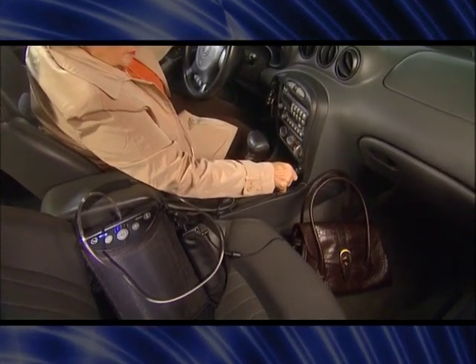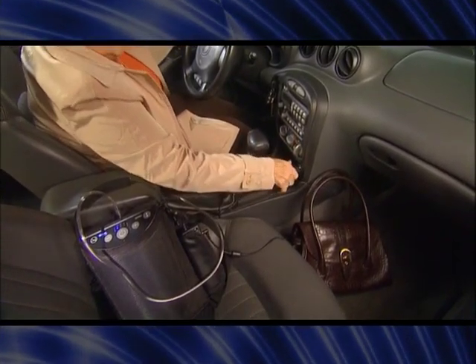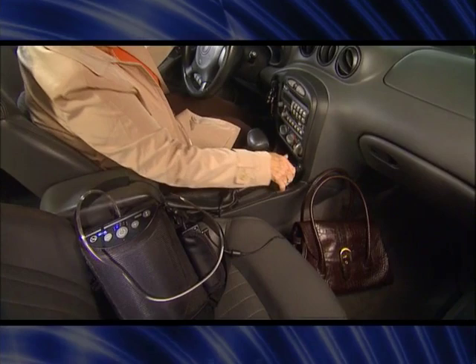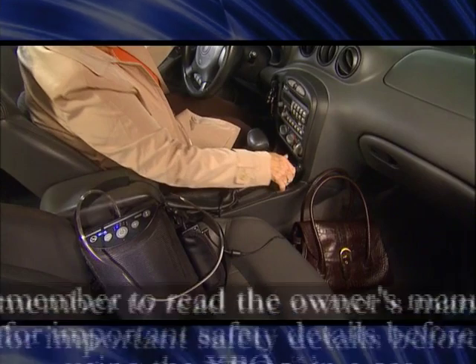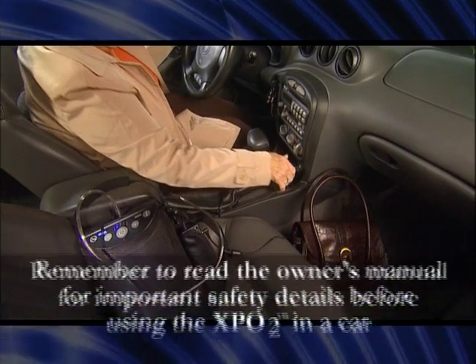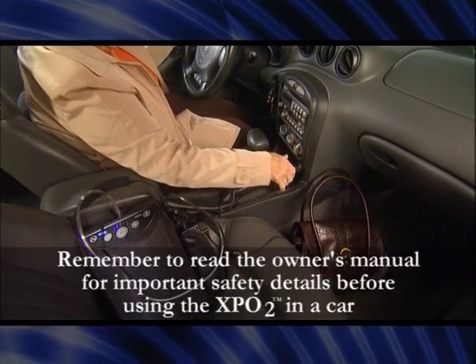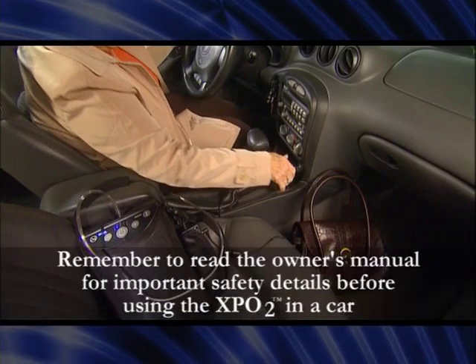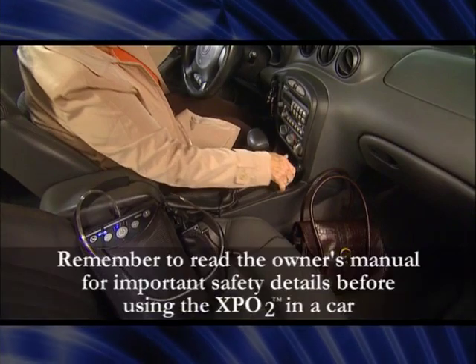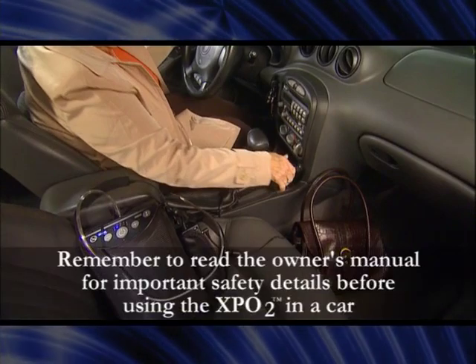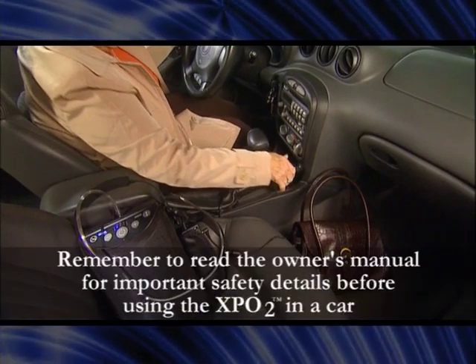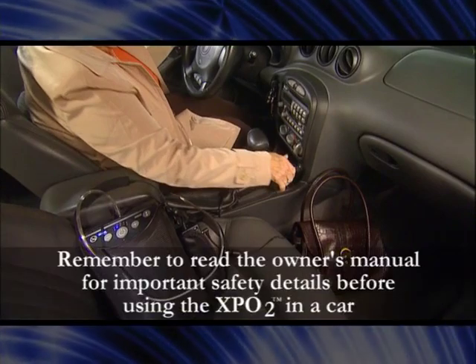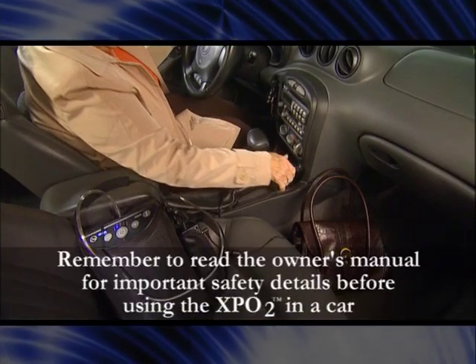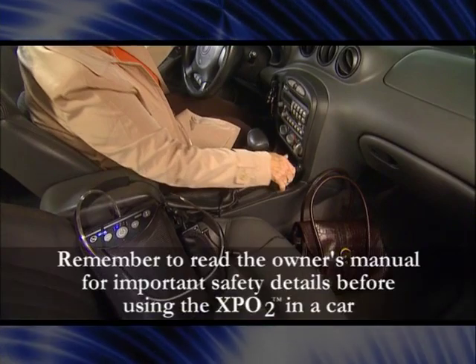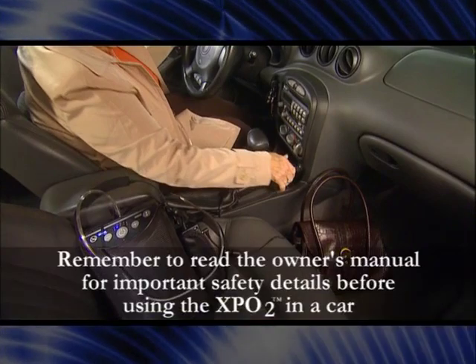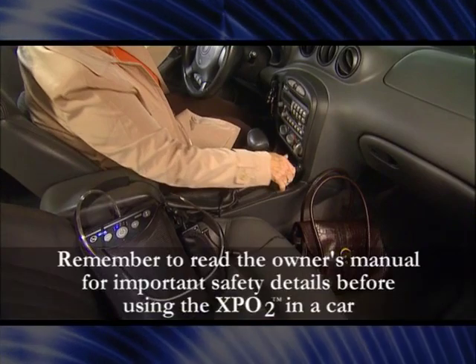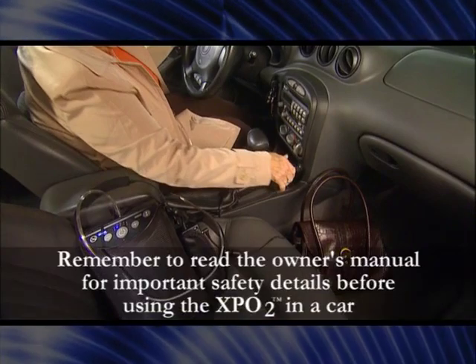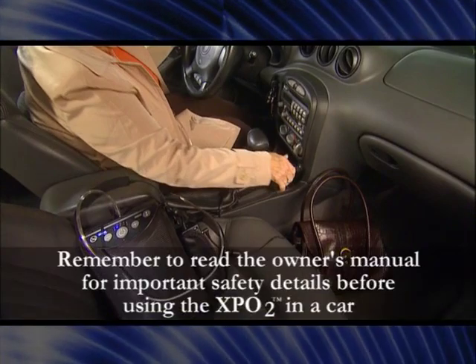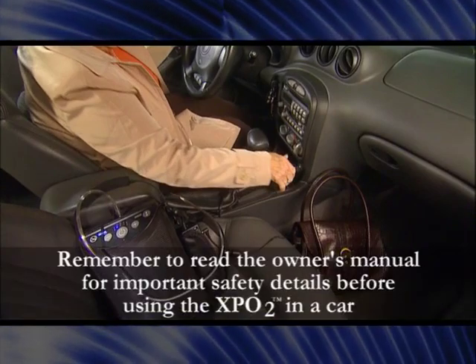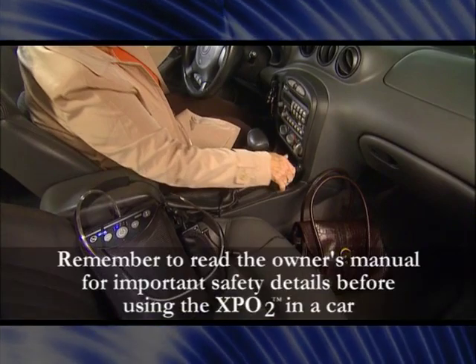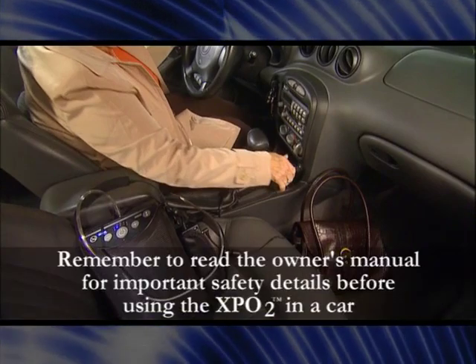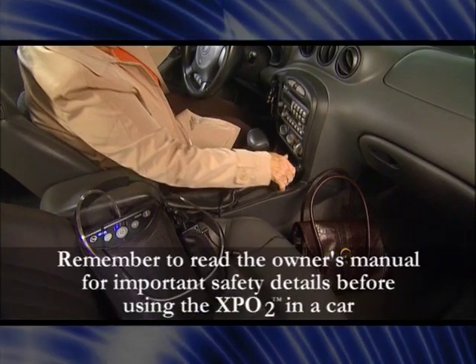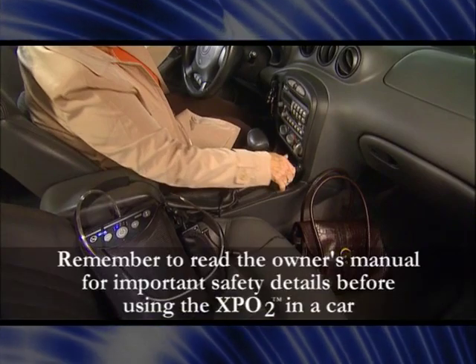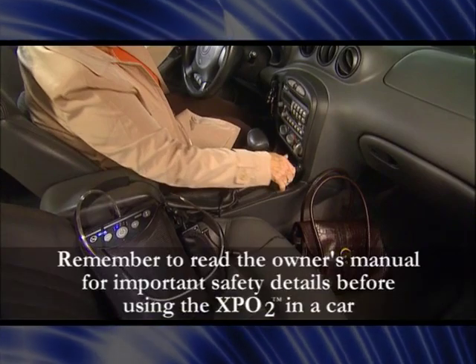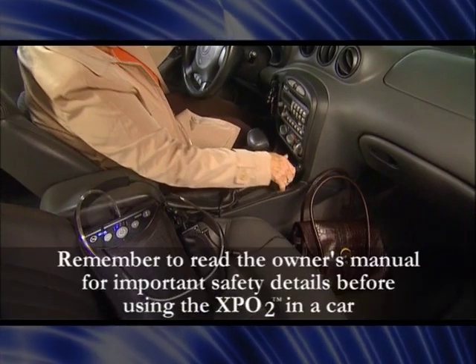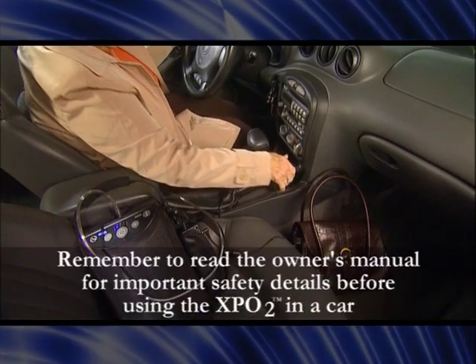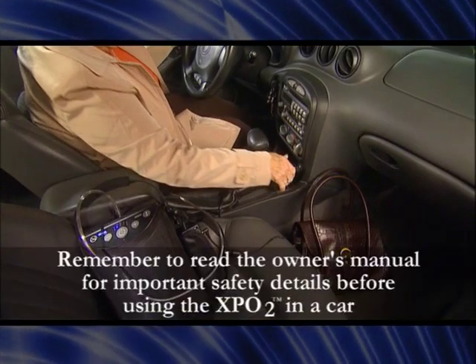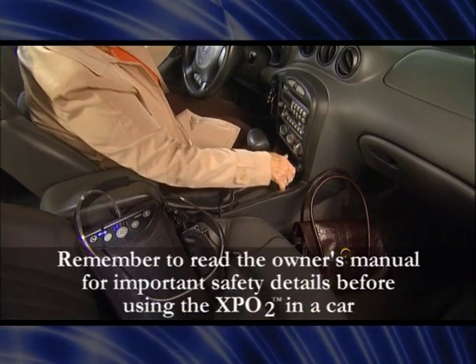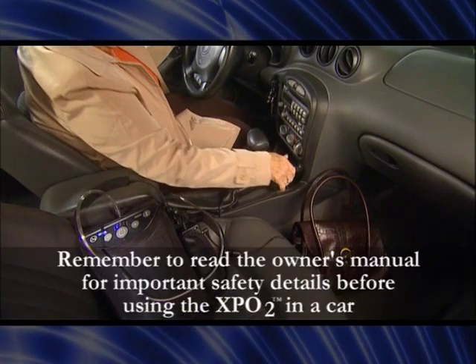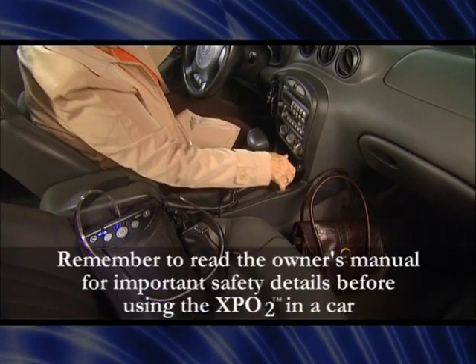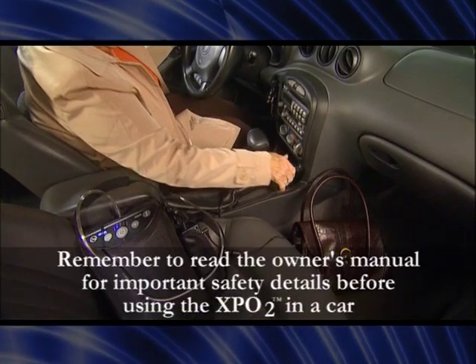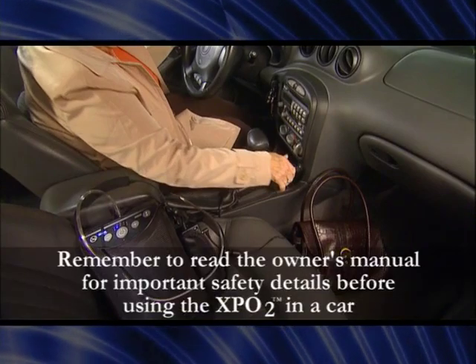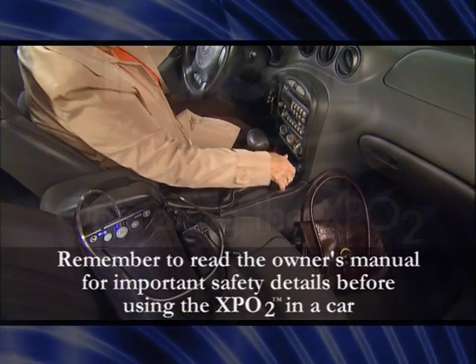Remember to read the owner's manual for important safety details before using the XPO2 in a car.